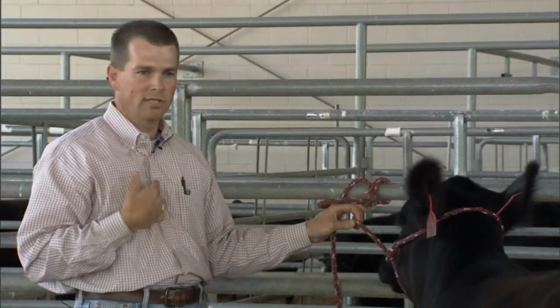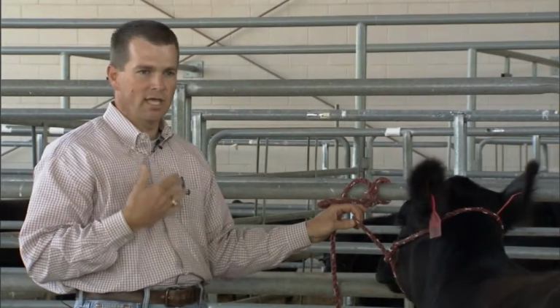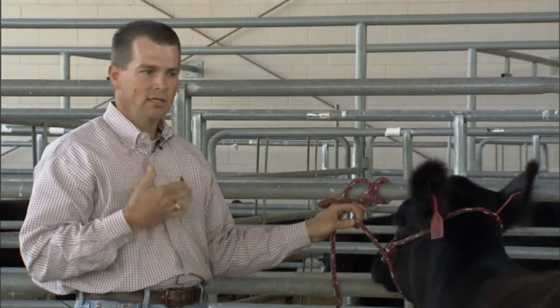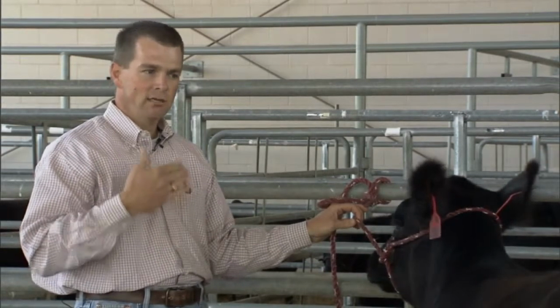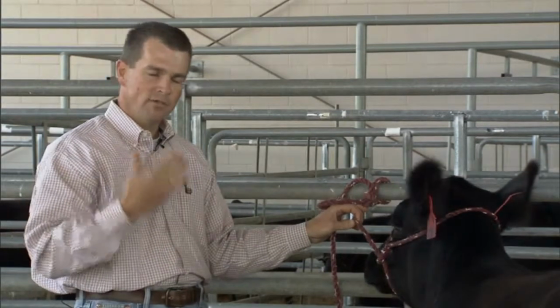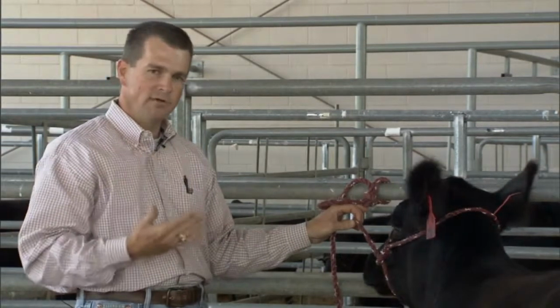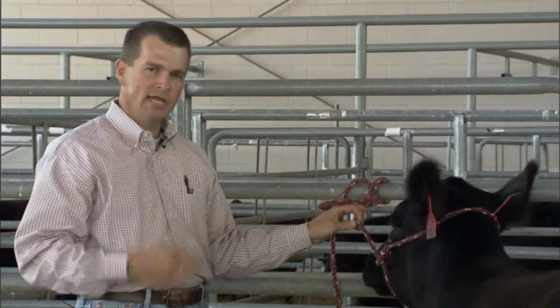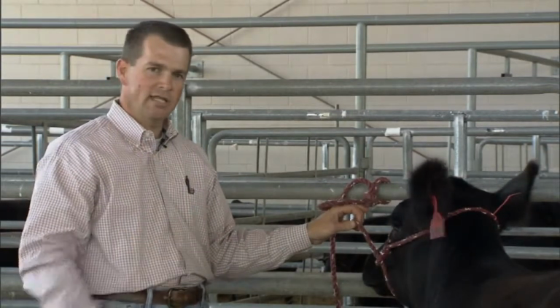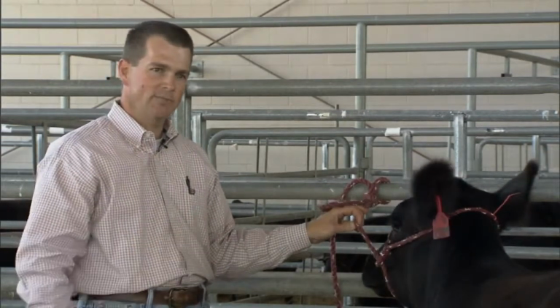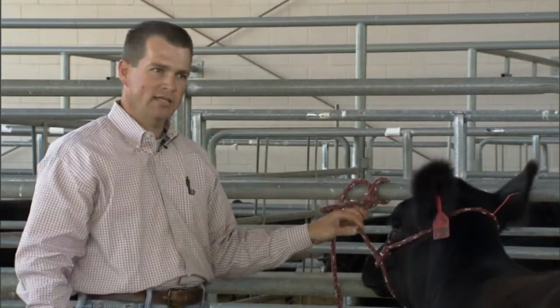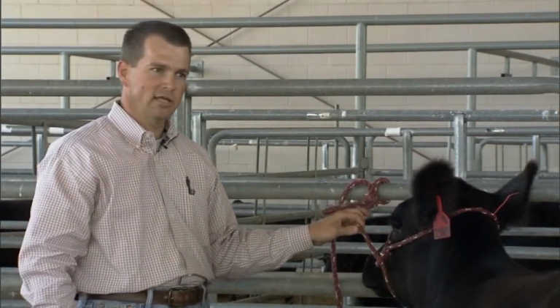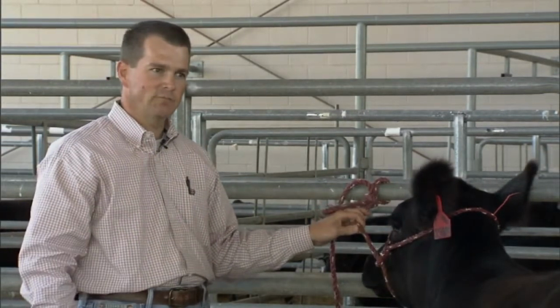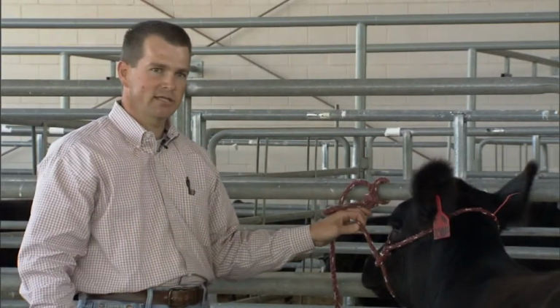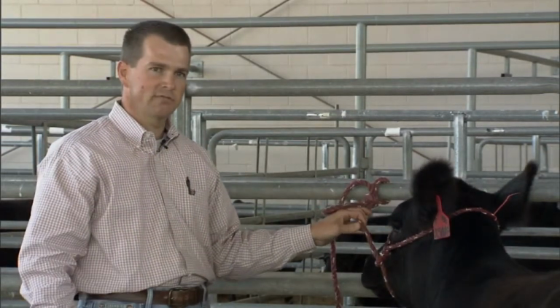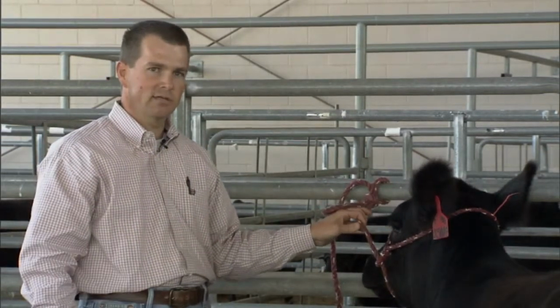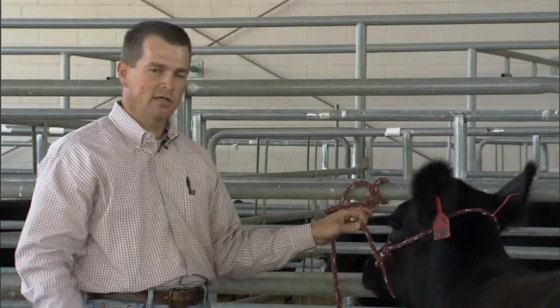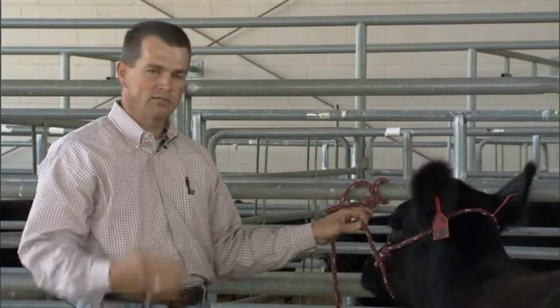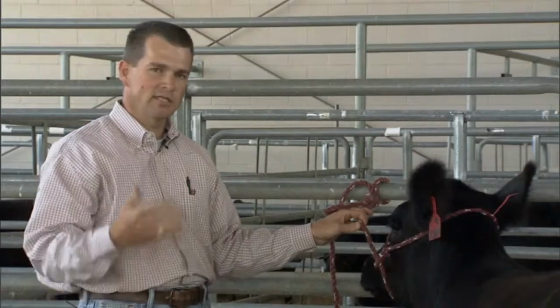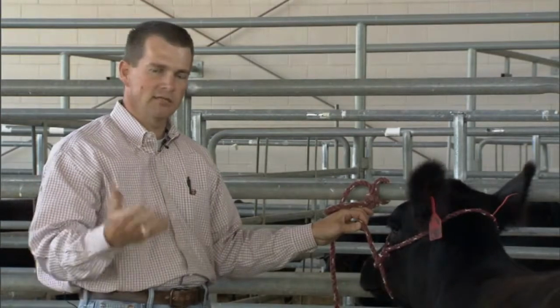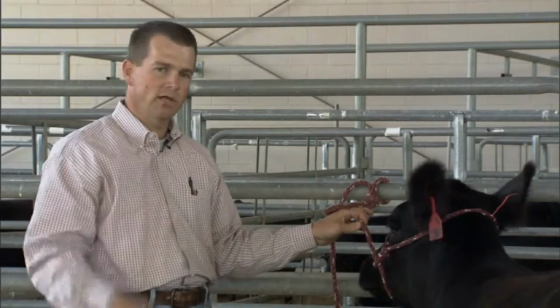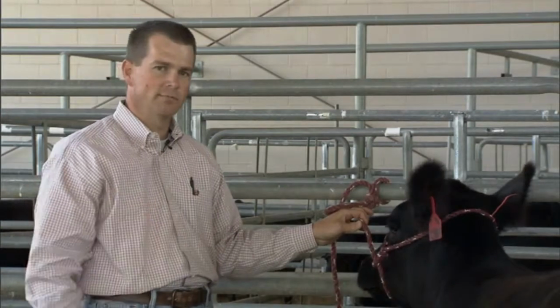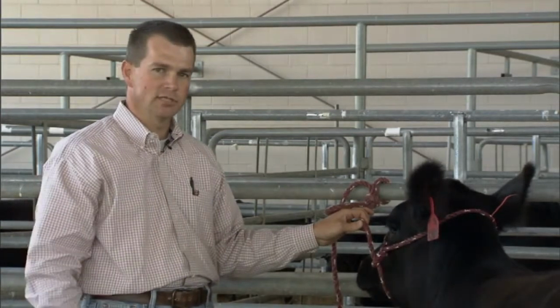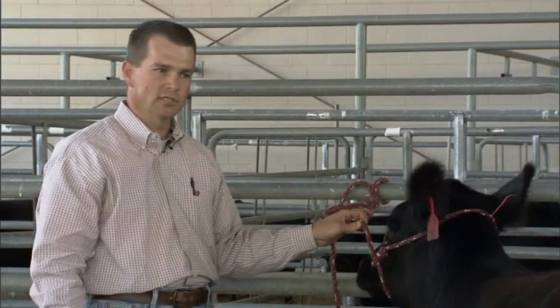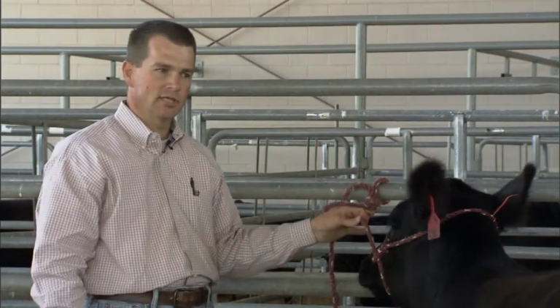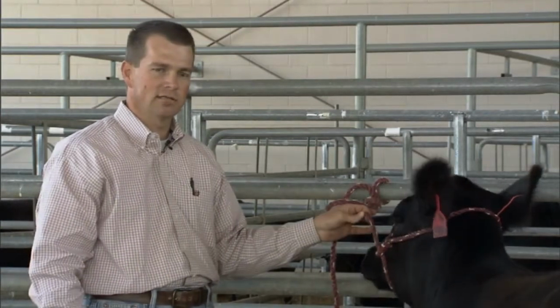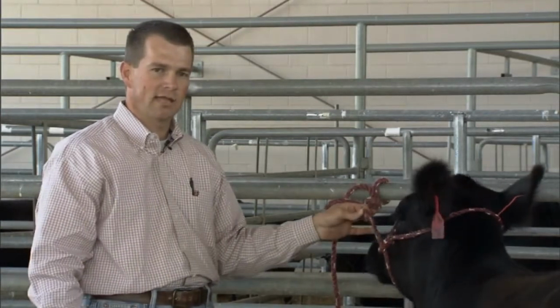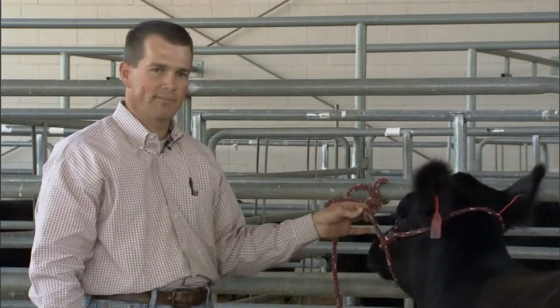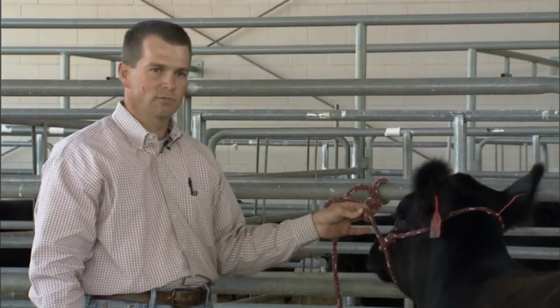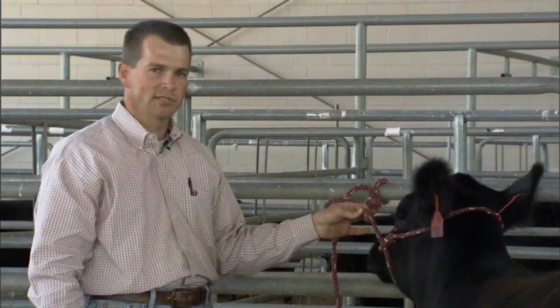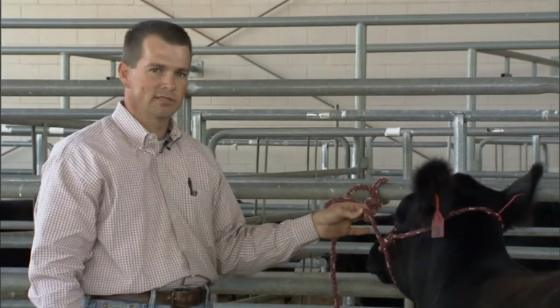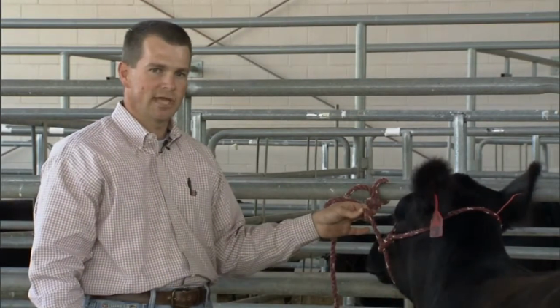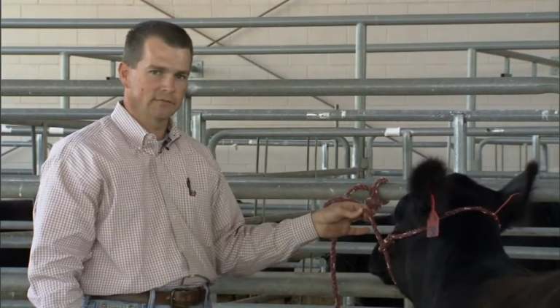You've always got to expect the unexpected in whatever position that happens with these cattle, and you've got to be very careful.